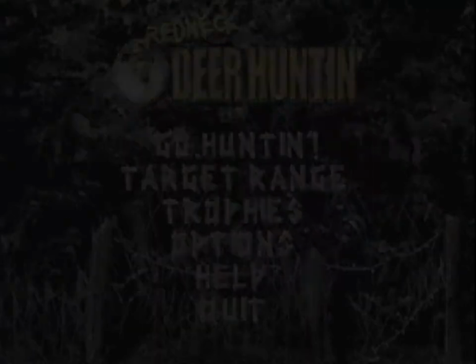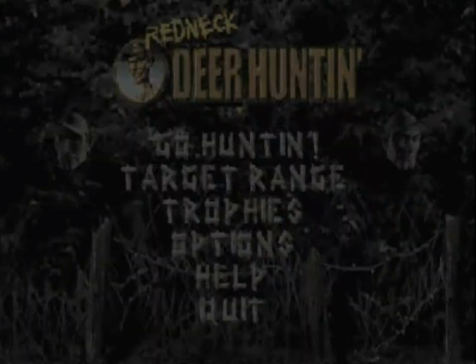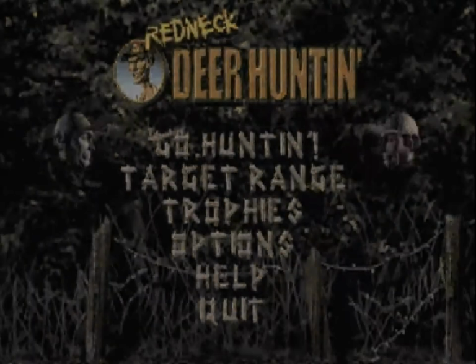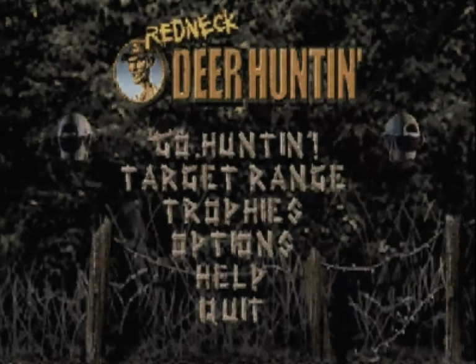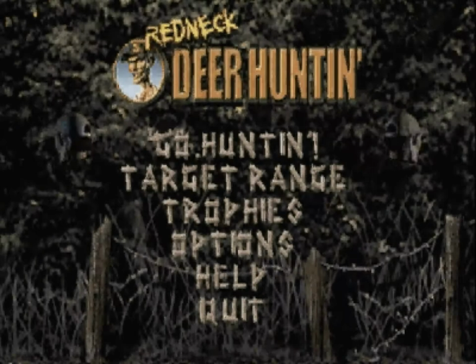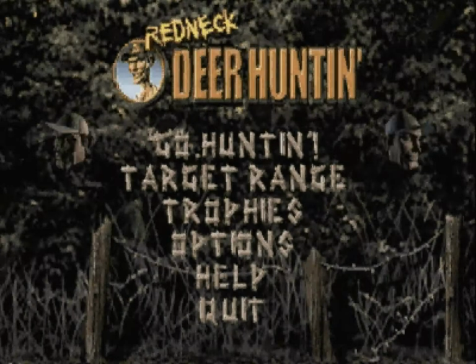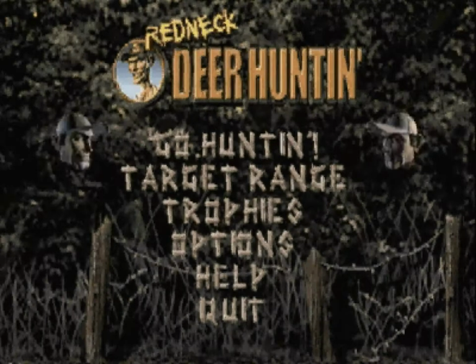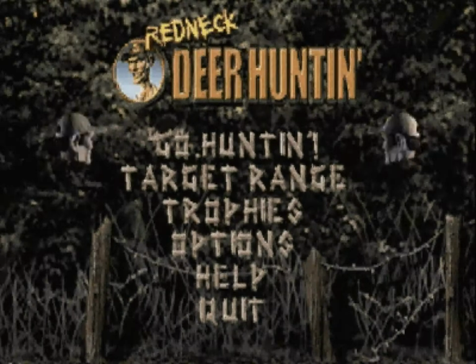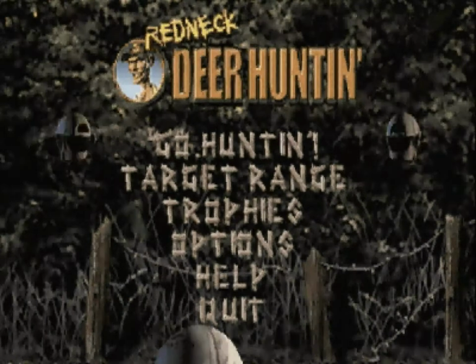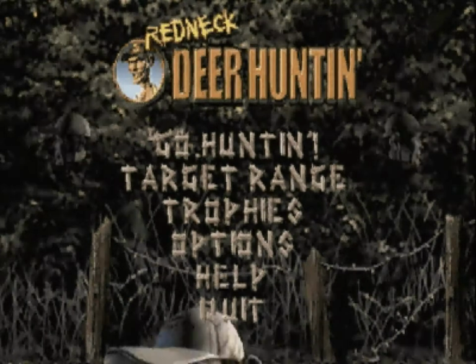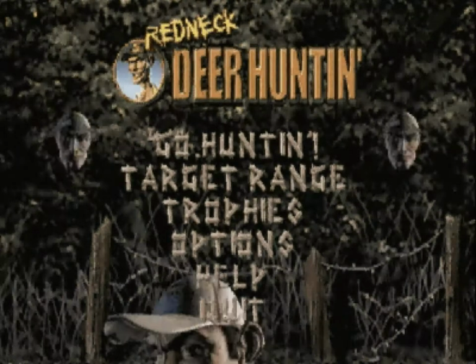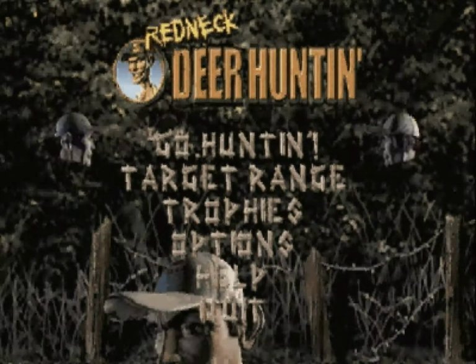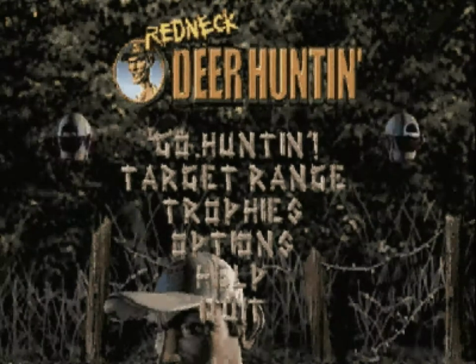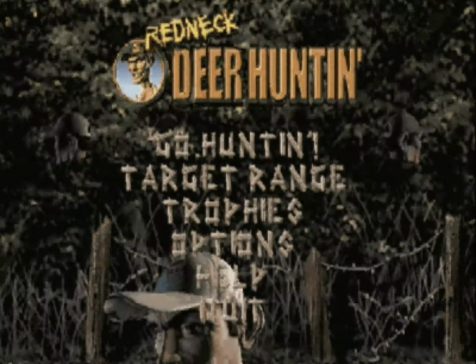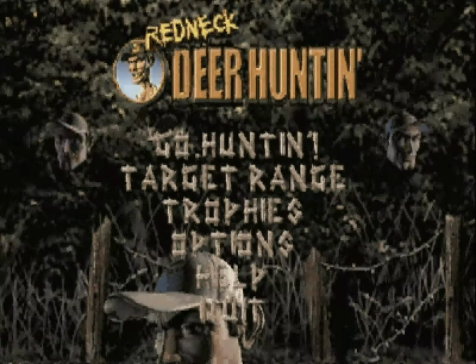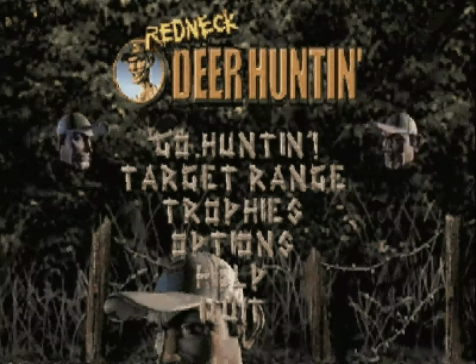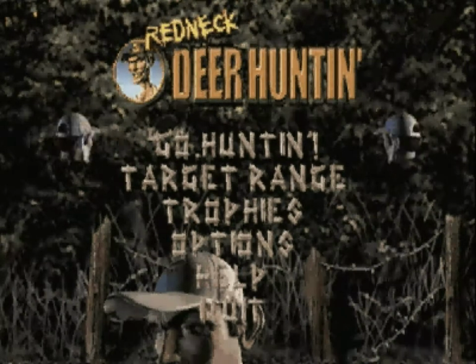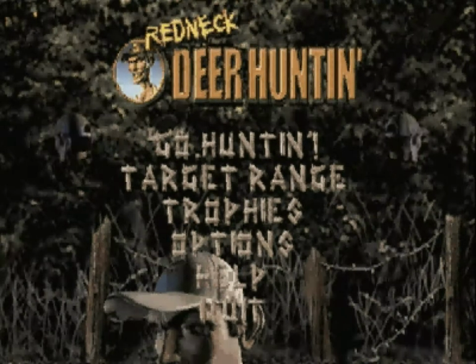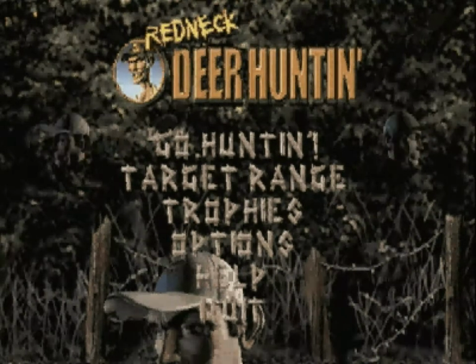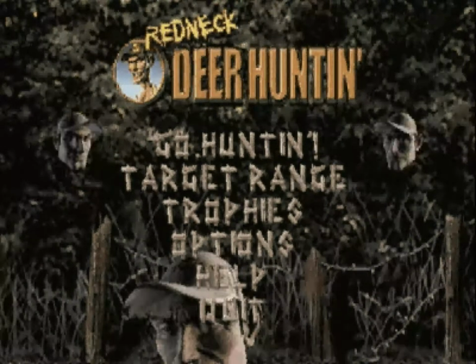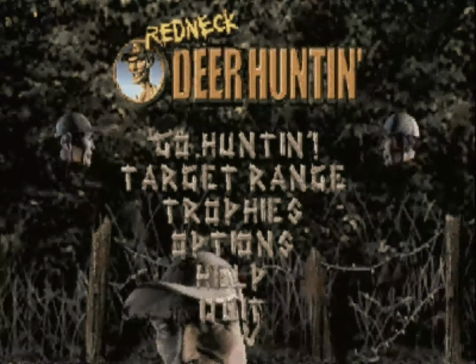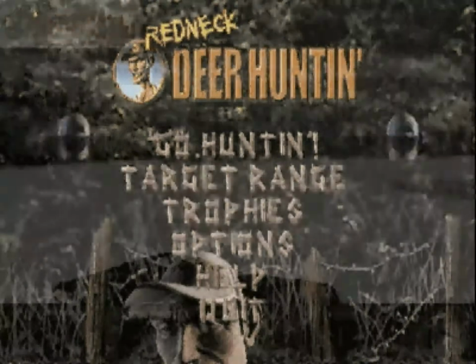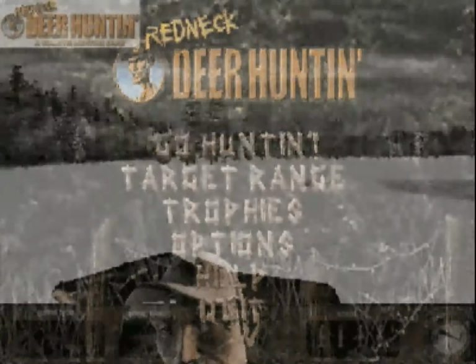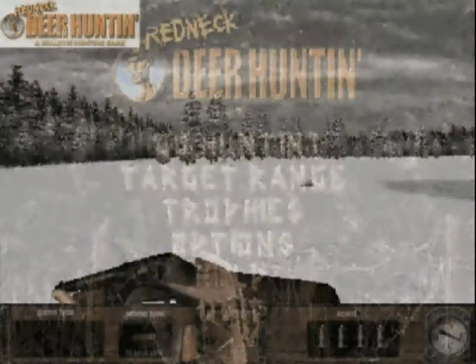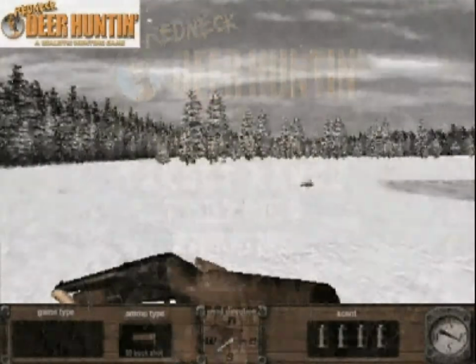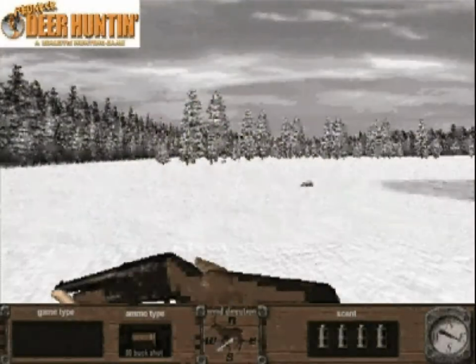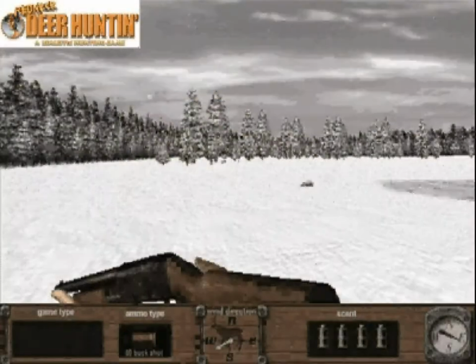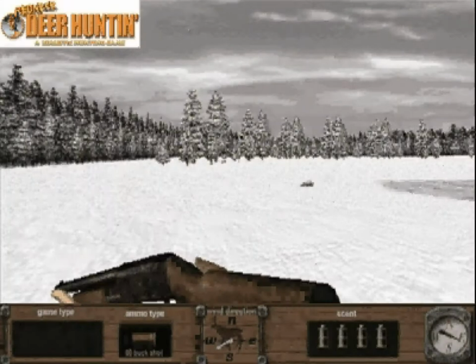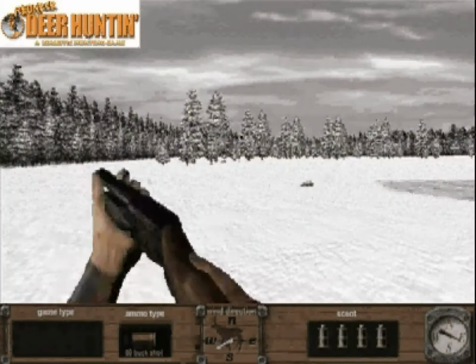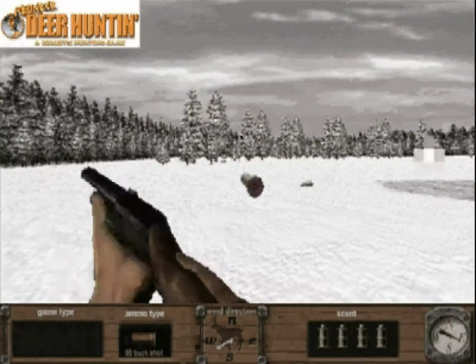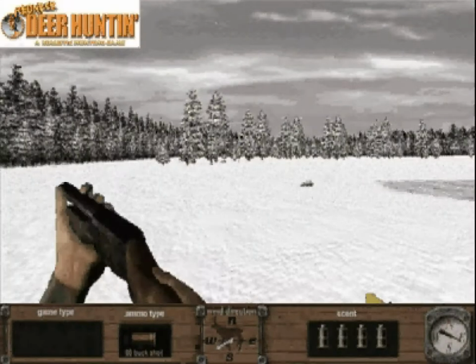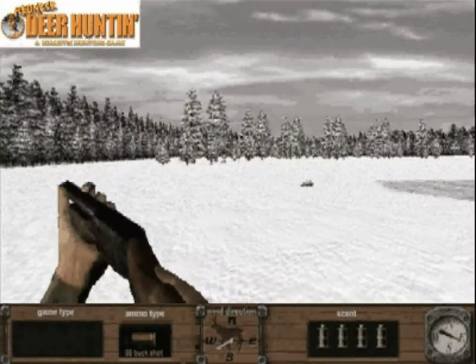Welcome to another edition of Redneck Deer Hunting. Today, we'll be stalking big bucks in Snowbrush Ridge.